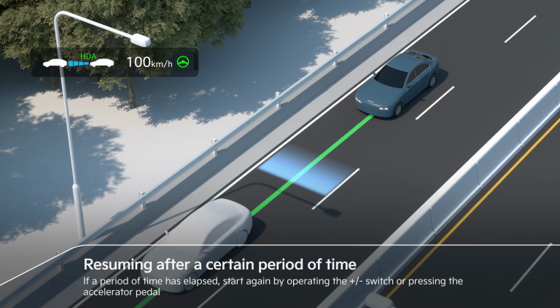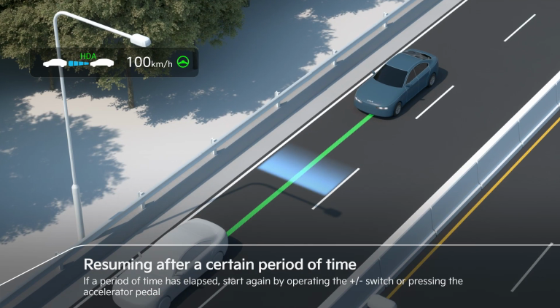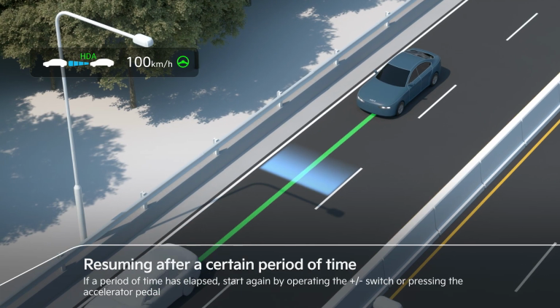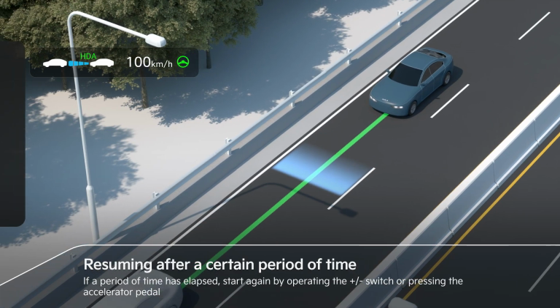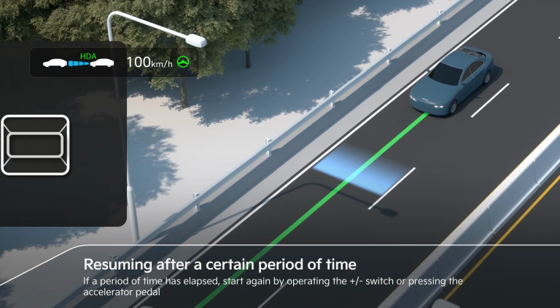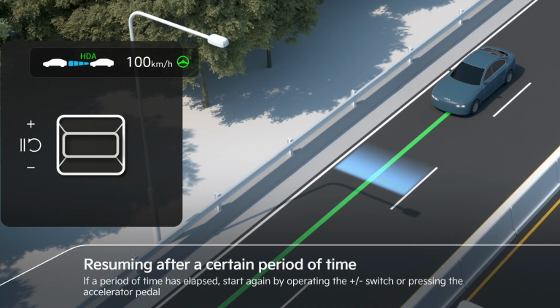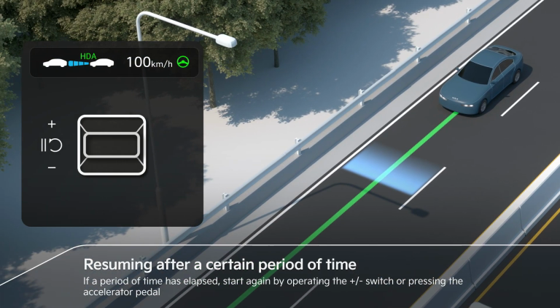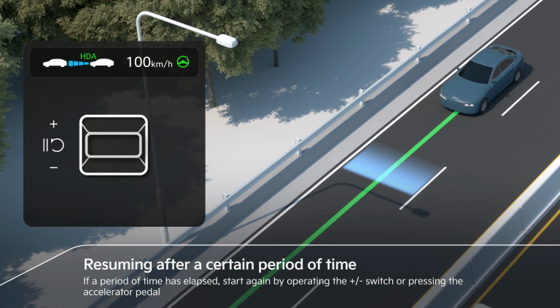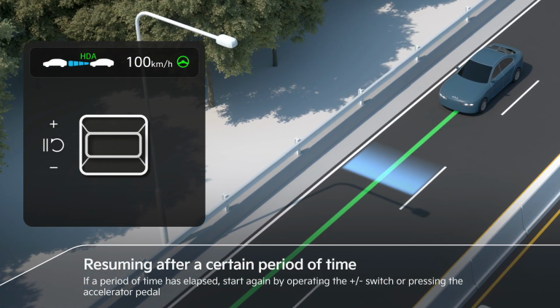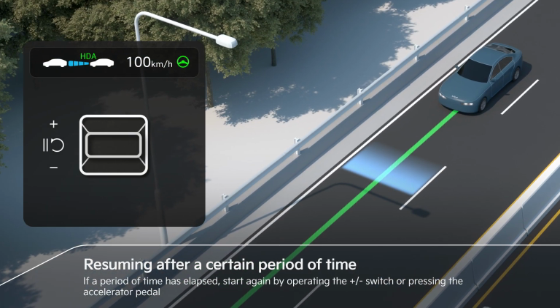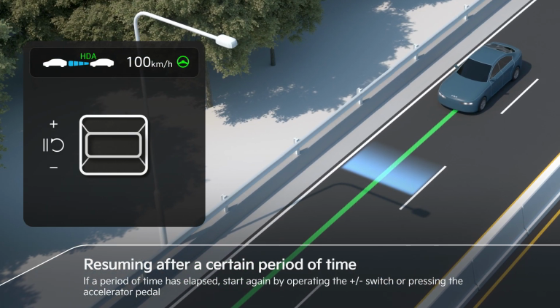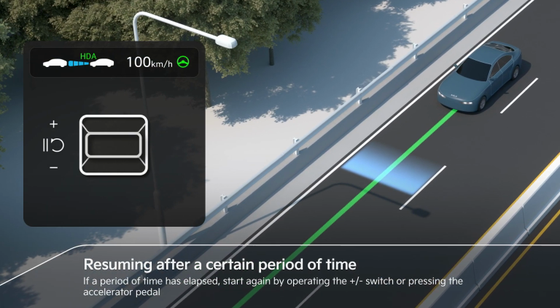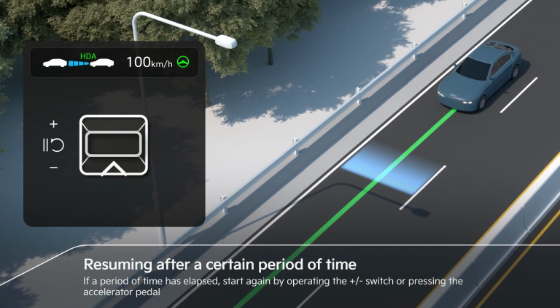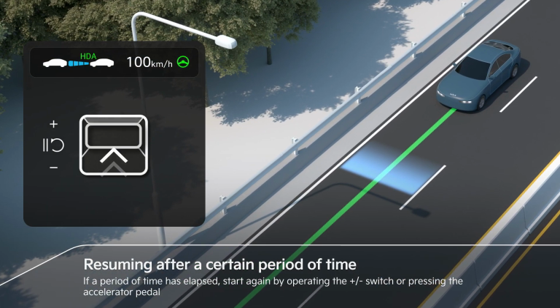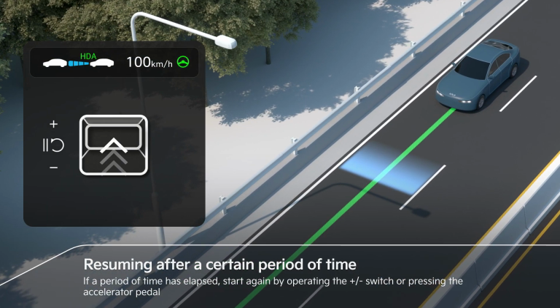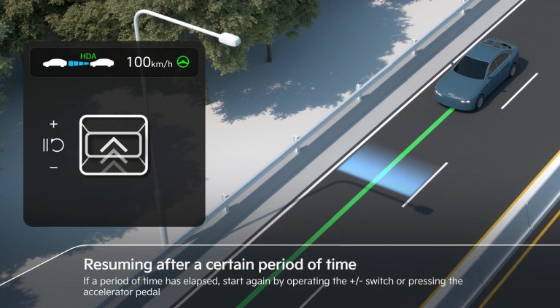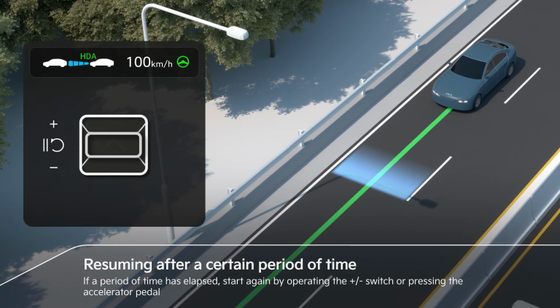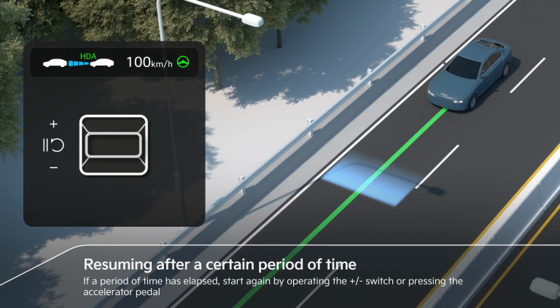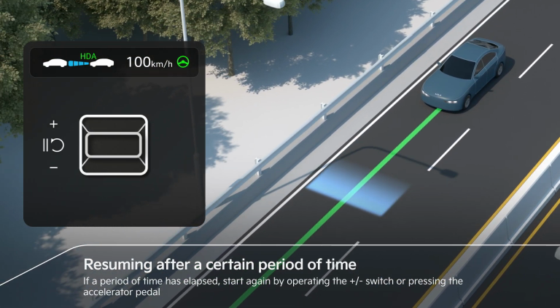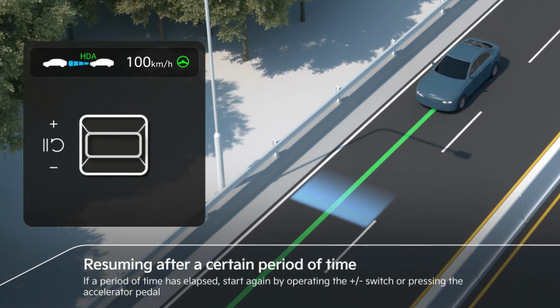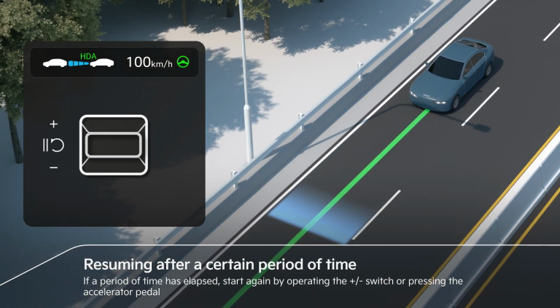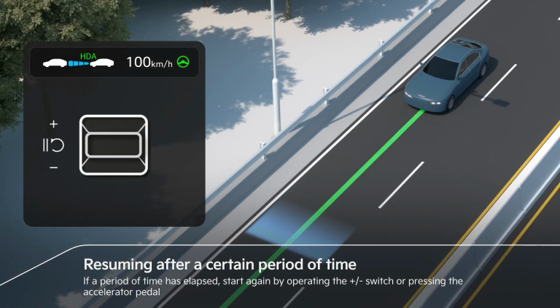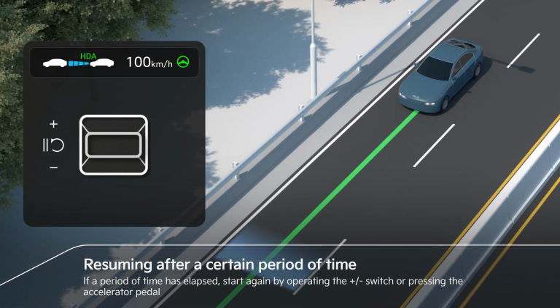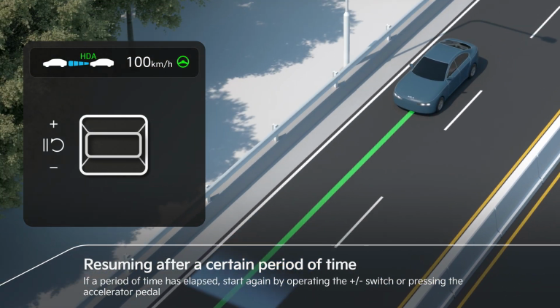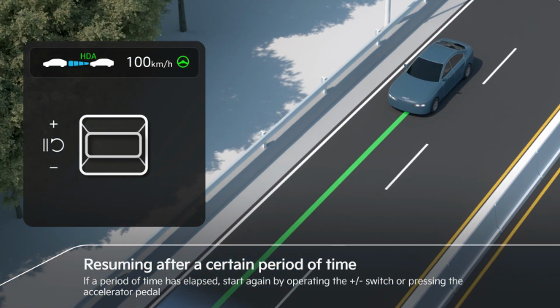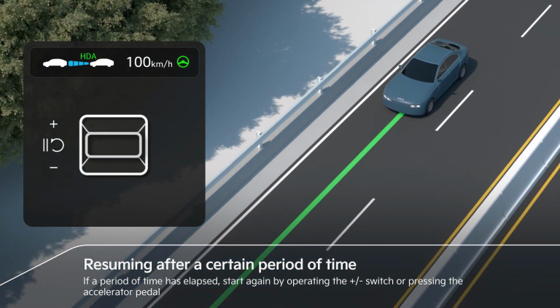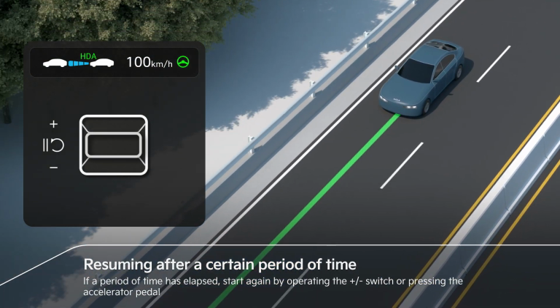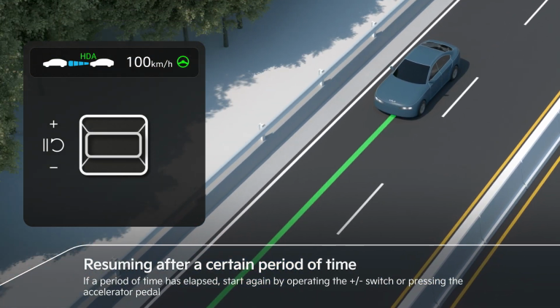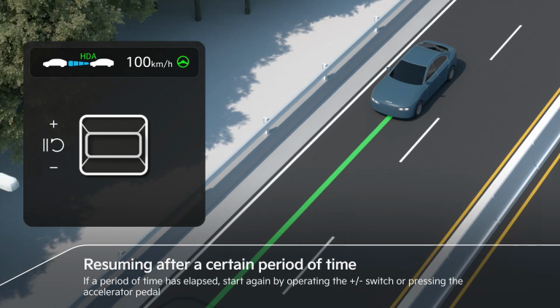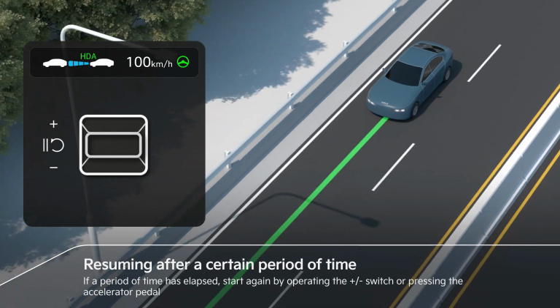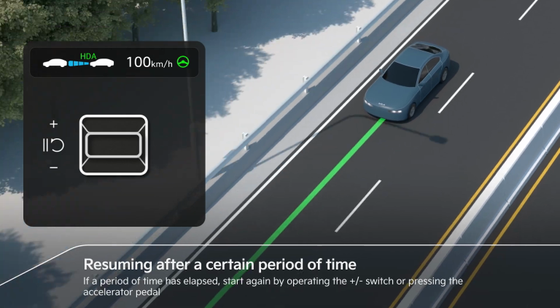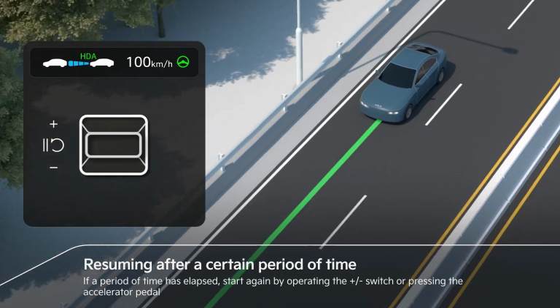If a period of time has elapsed, start again by operating the switch or pressing the accelerator pedal.